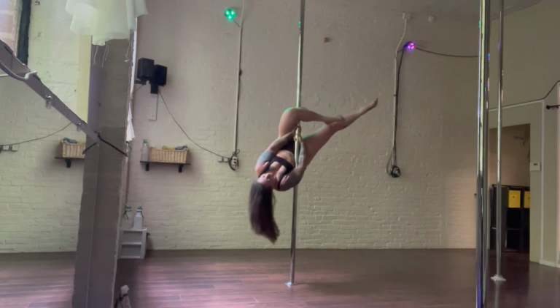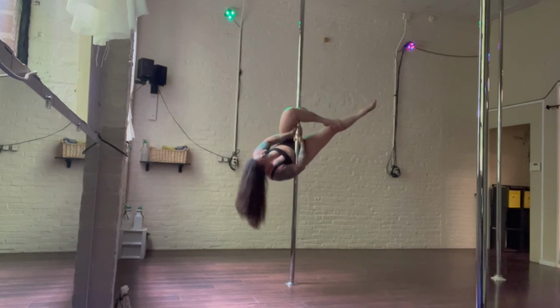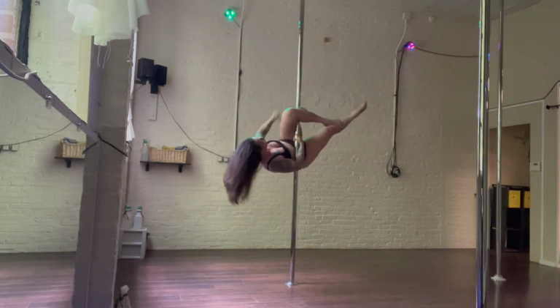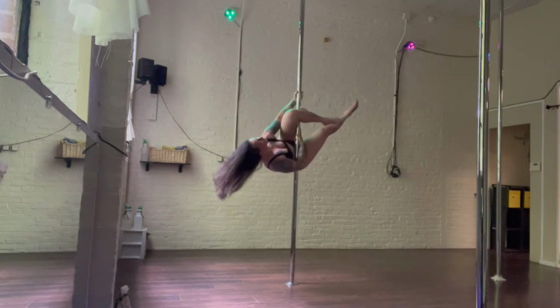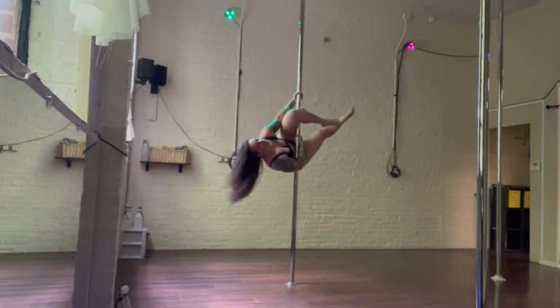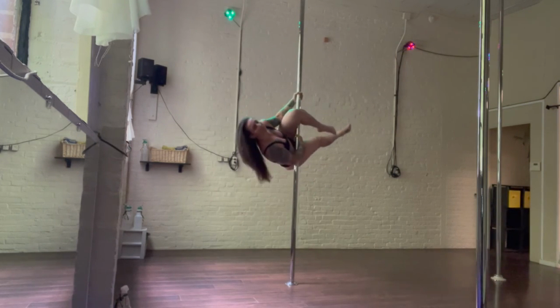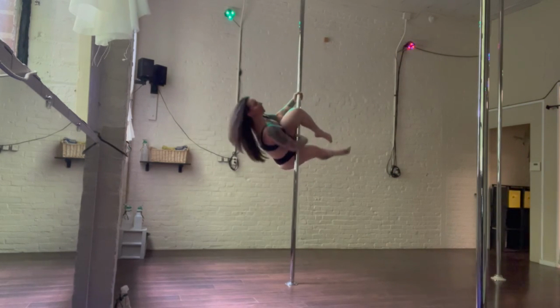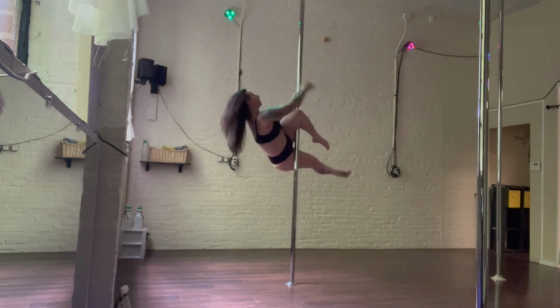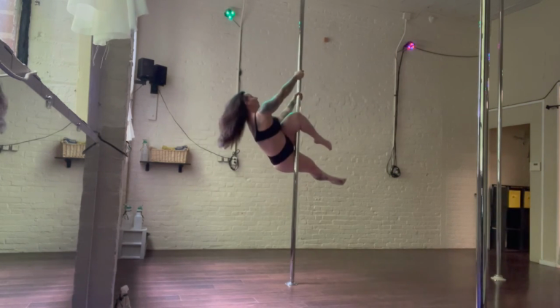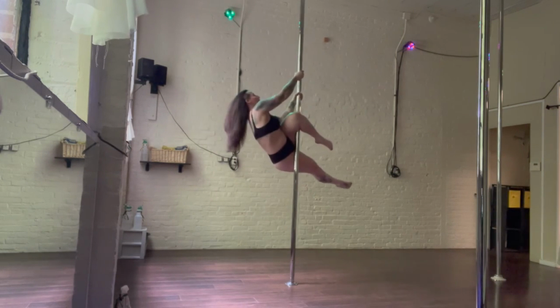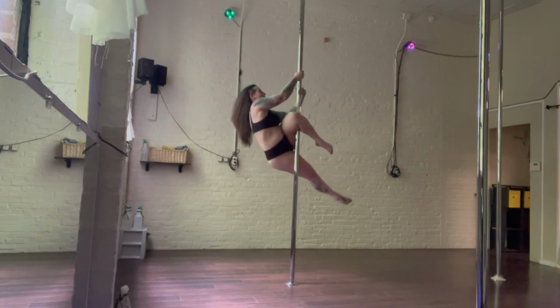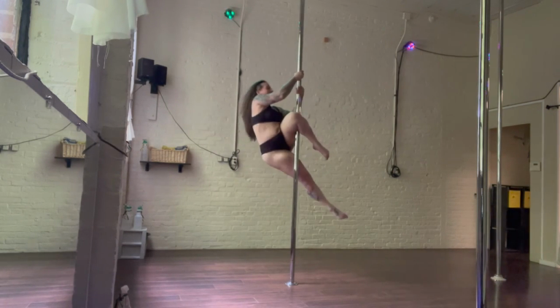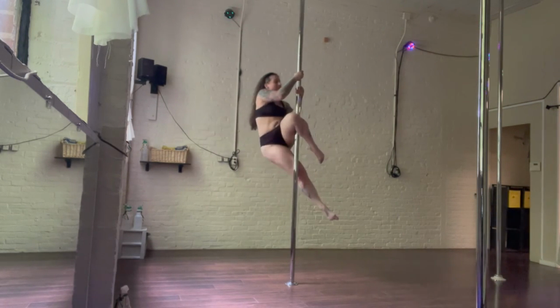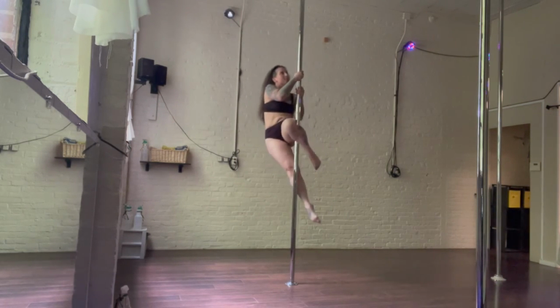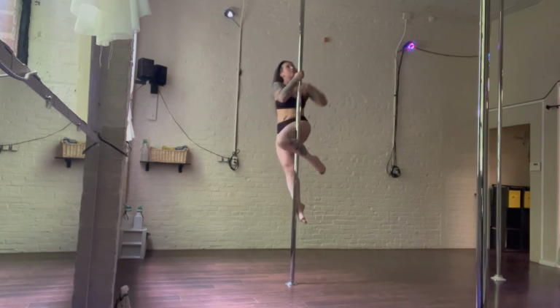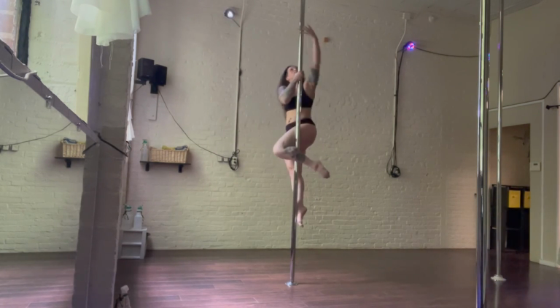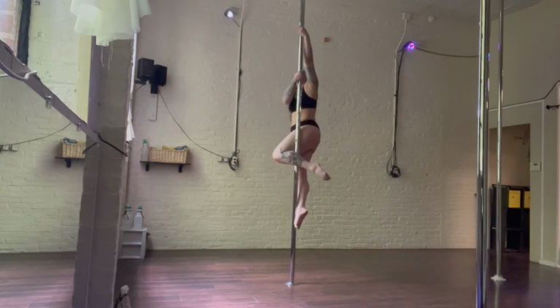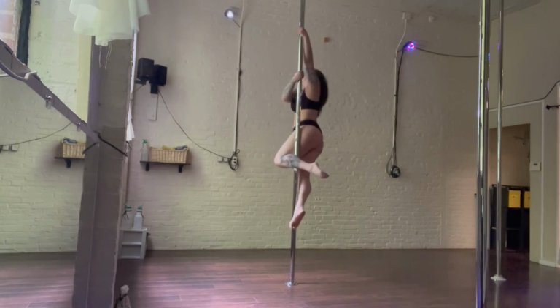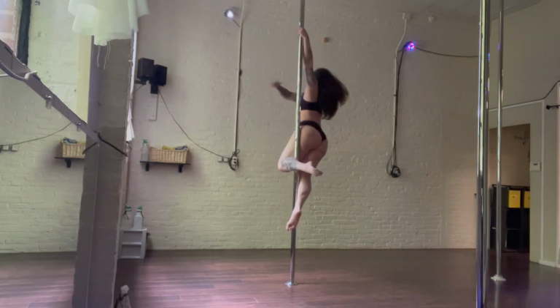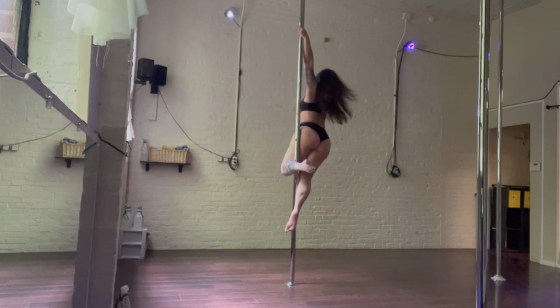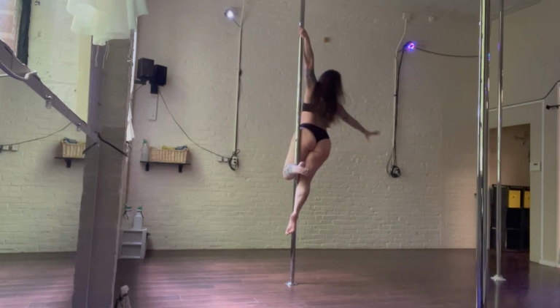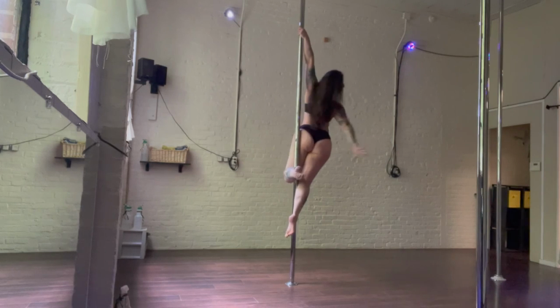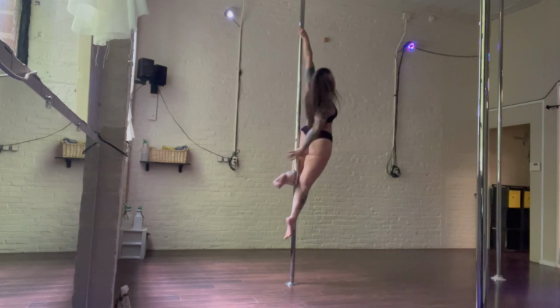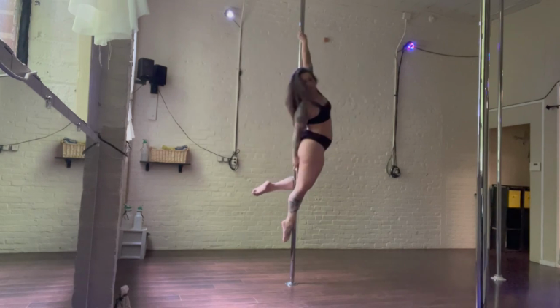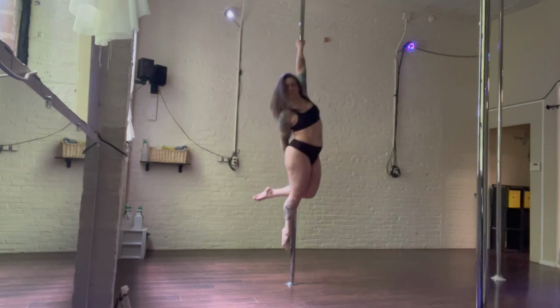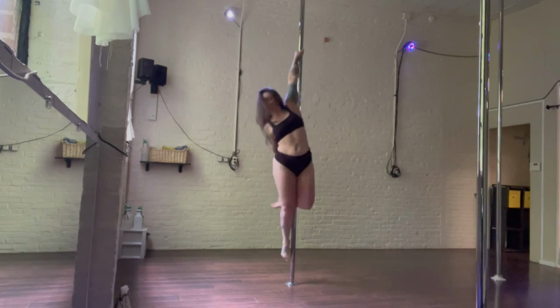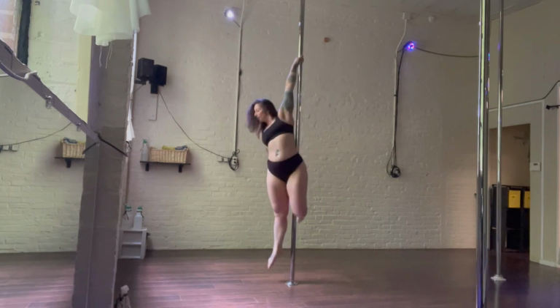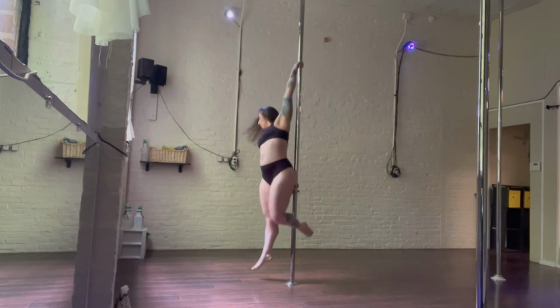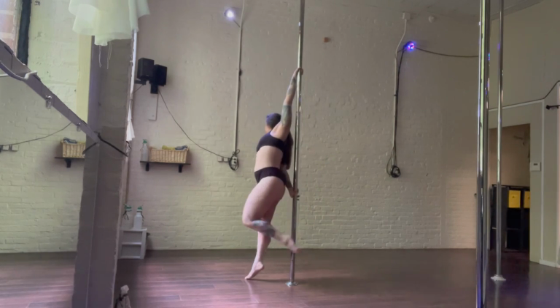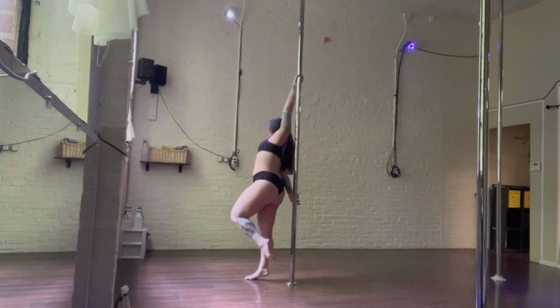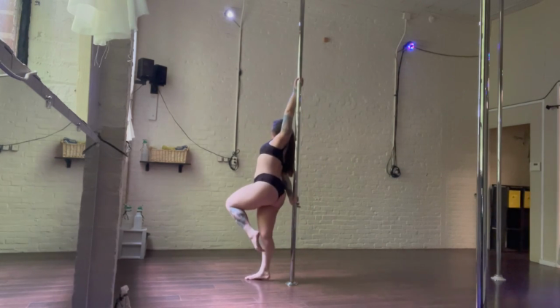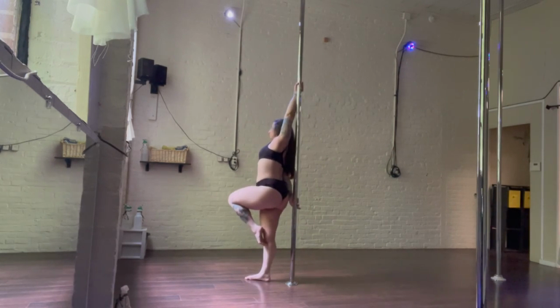And here it is again — pulling yourself up, inside arm, and then spiral down to the floor.